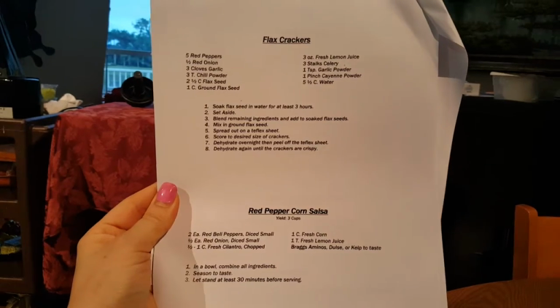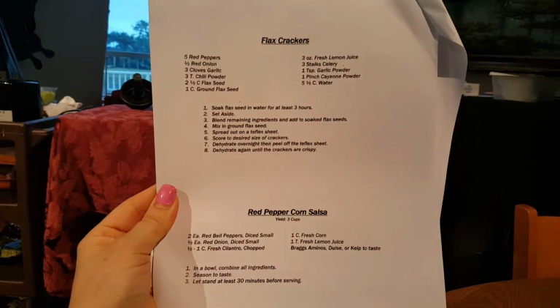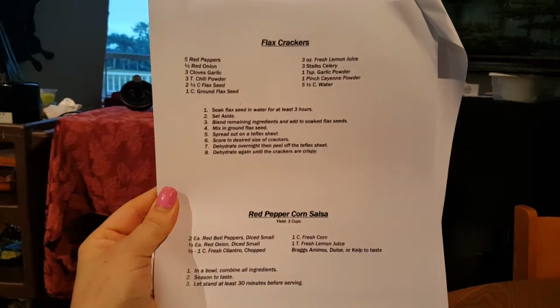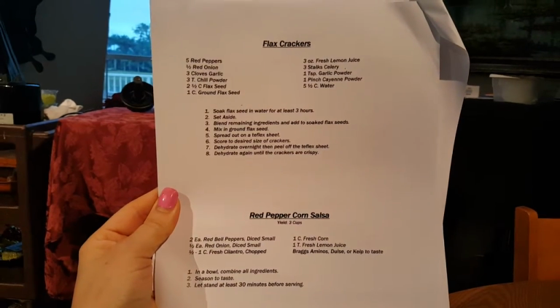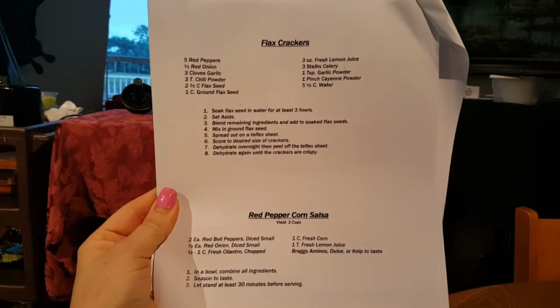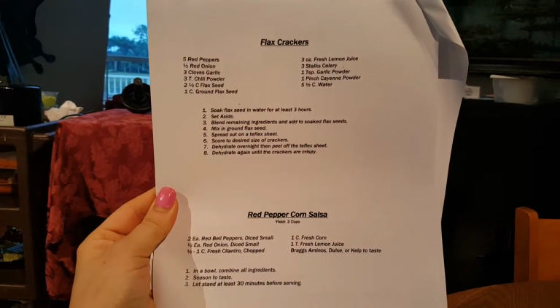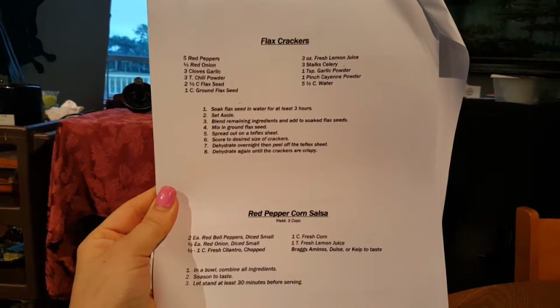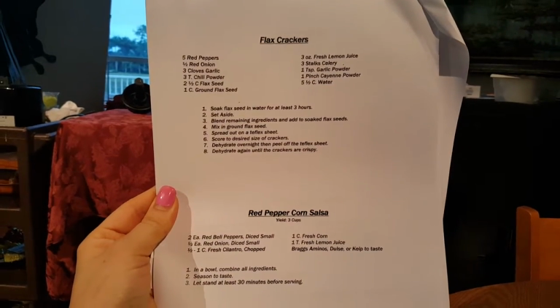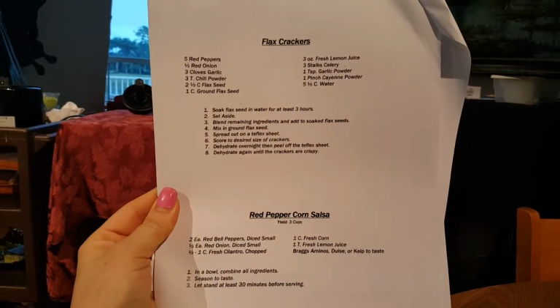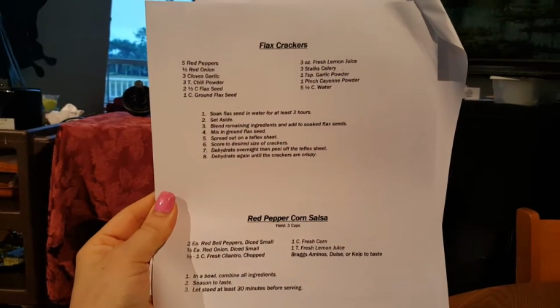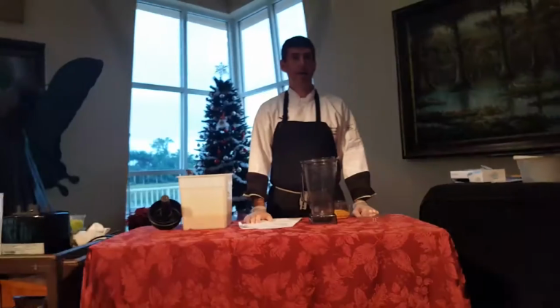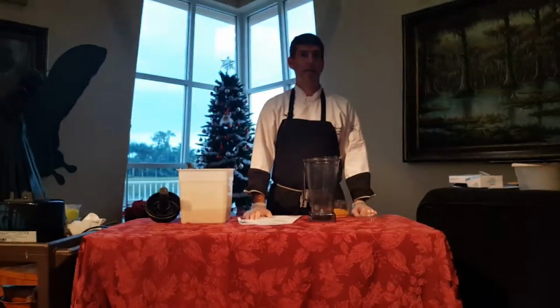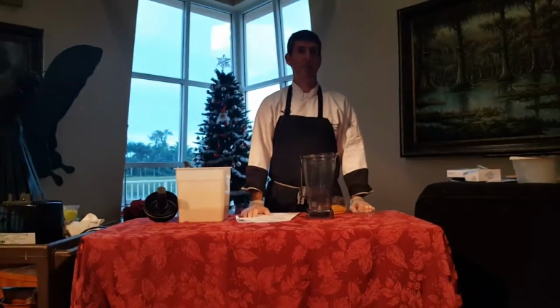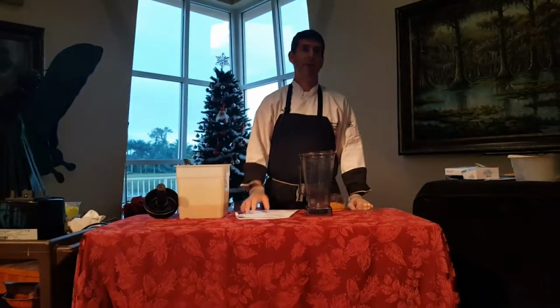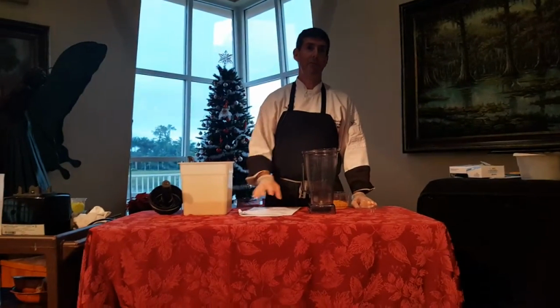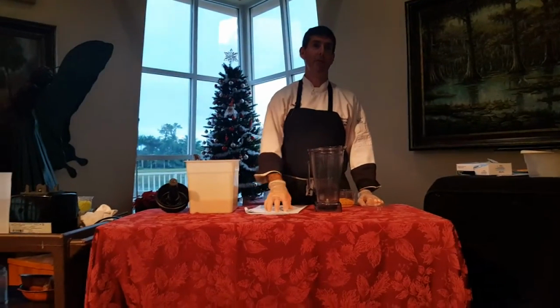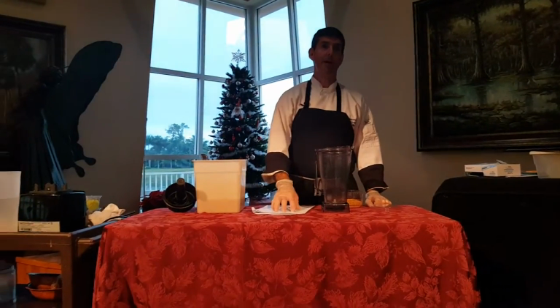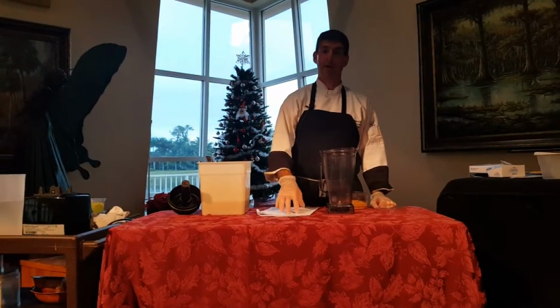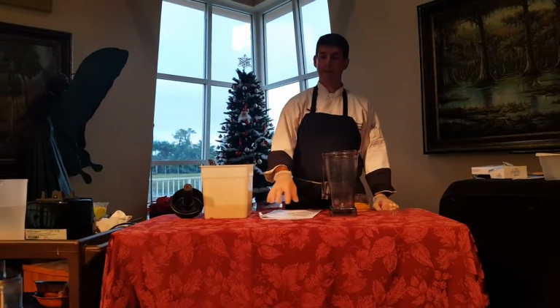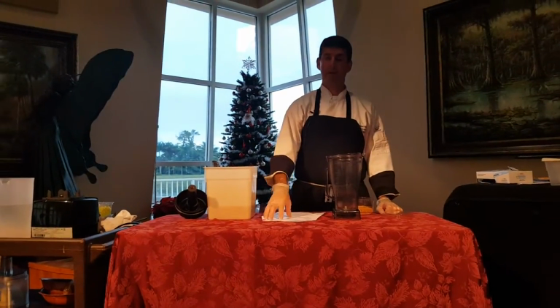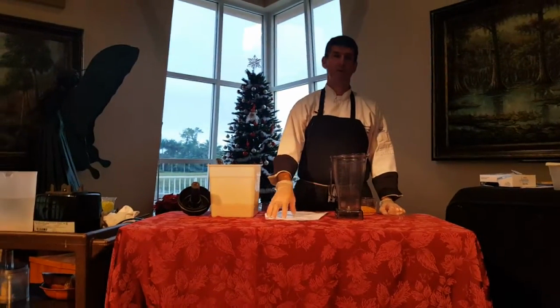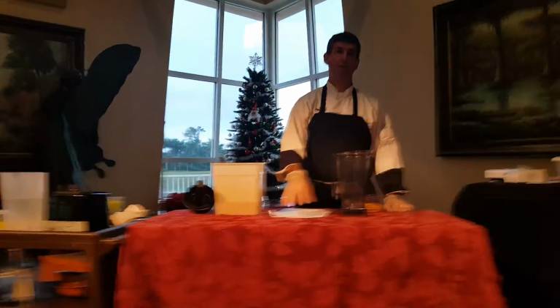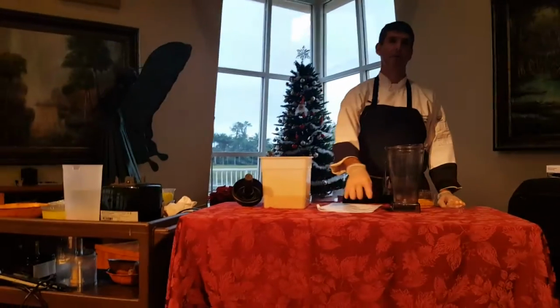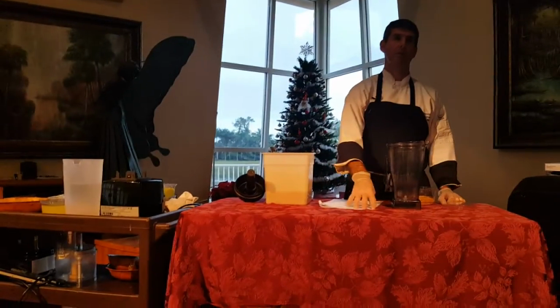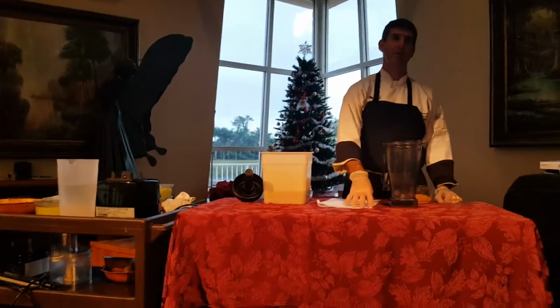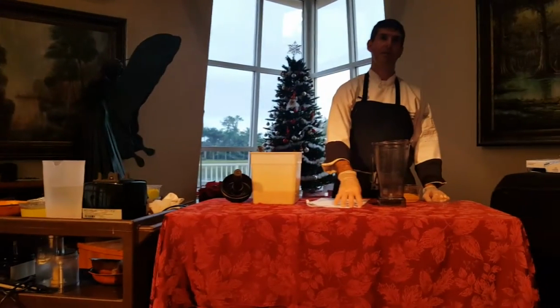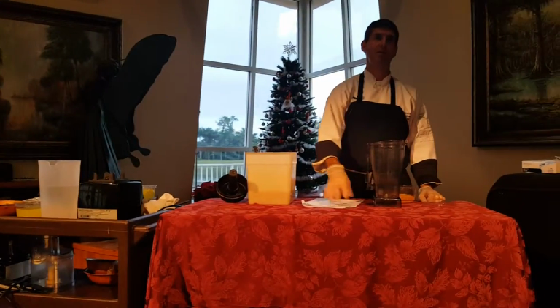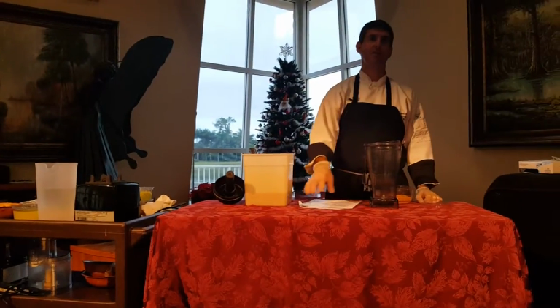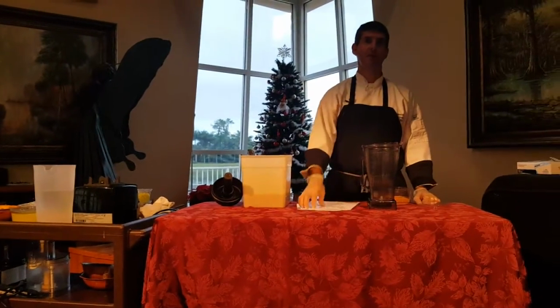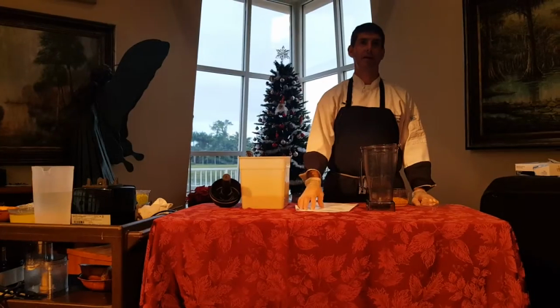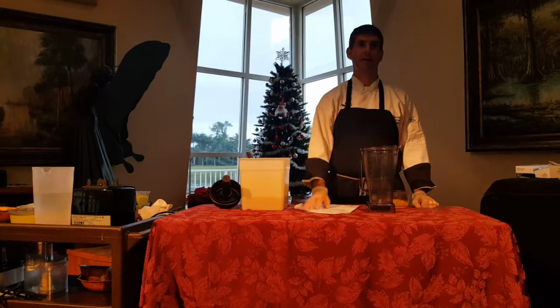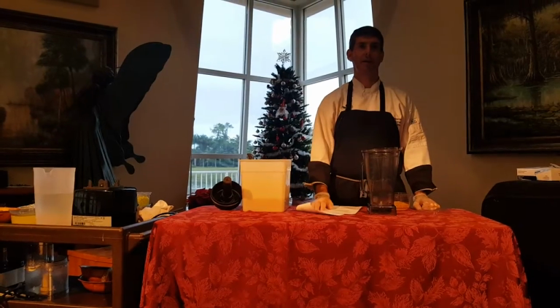Can I ask you about the tomatoes? Does it make it bad food combining to add tomatoes with the vegetables or anything else?